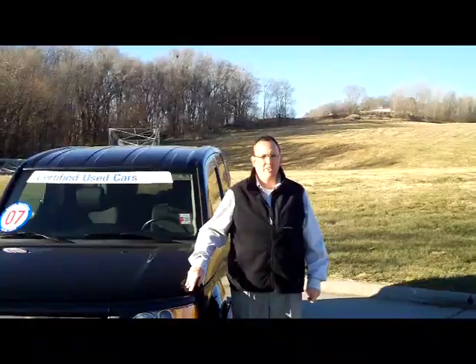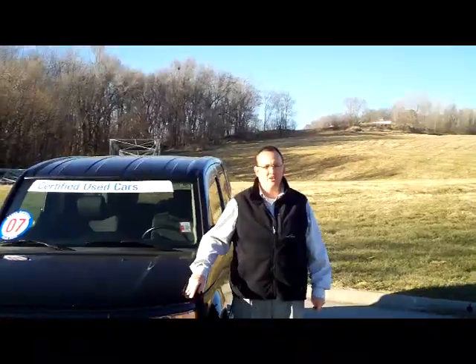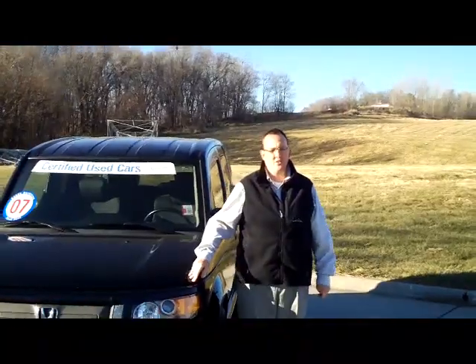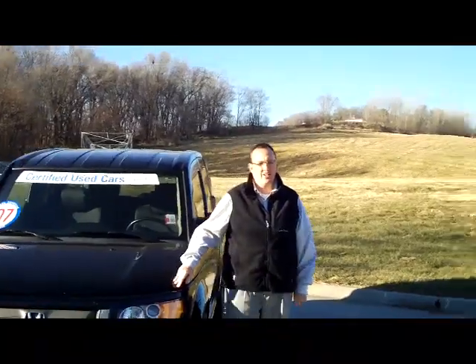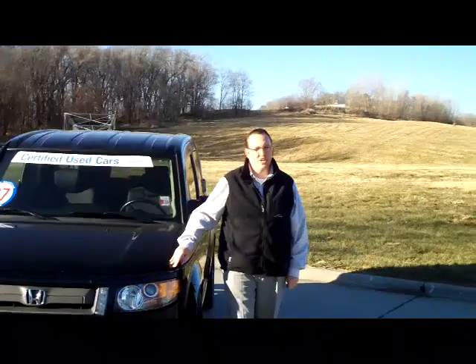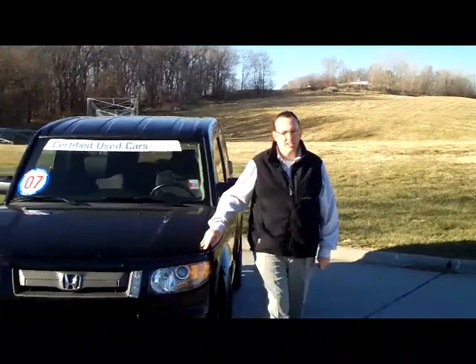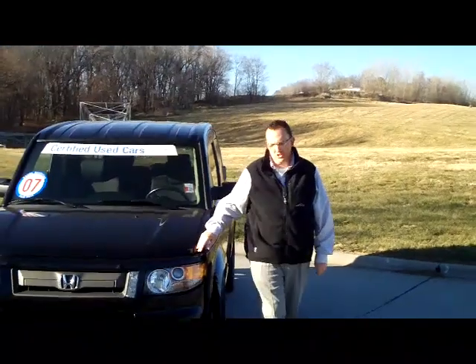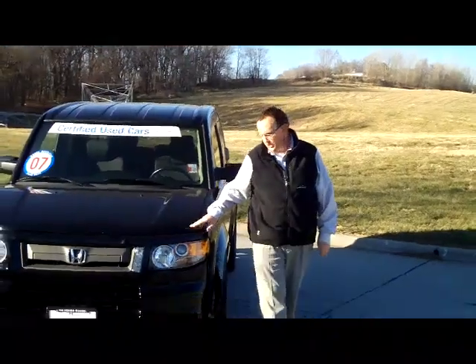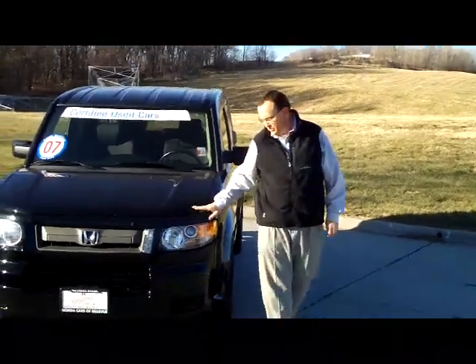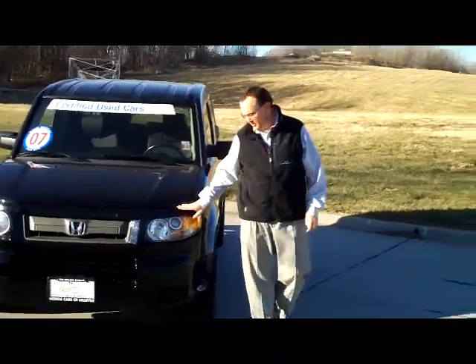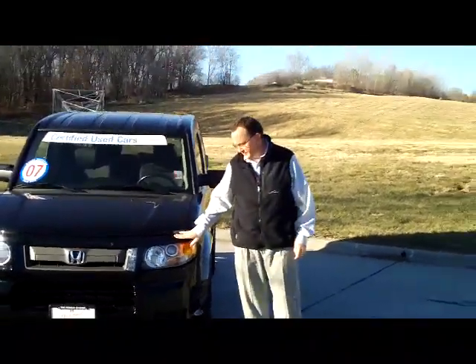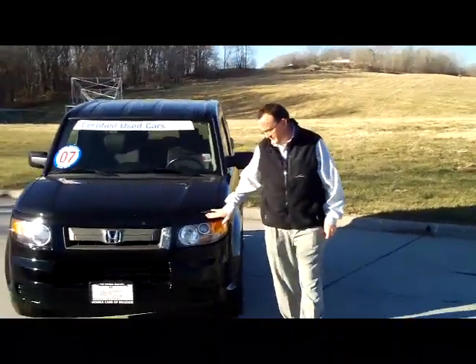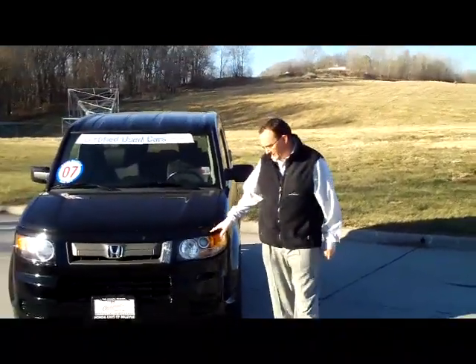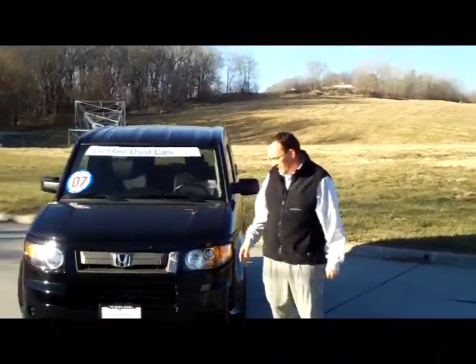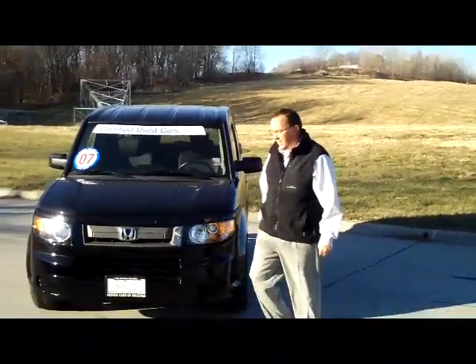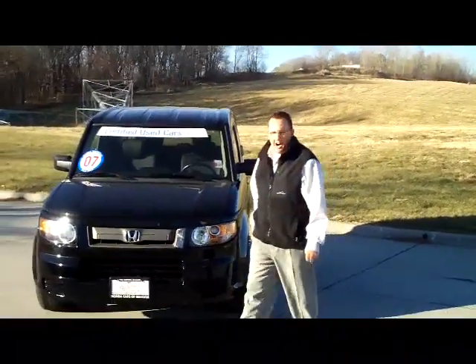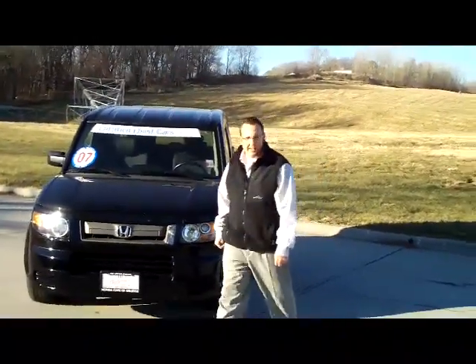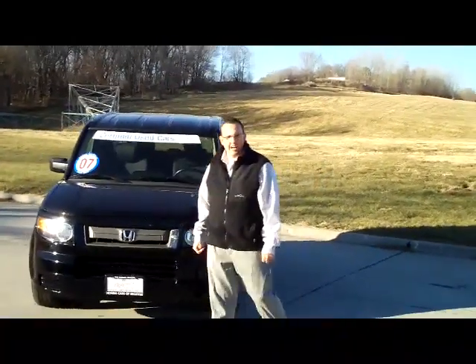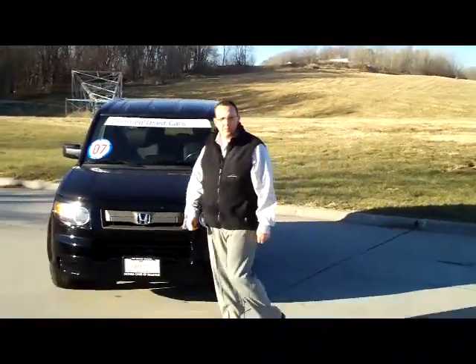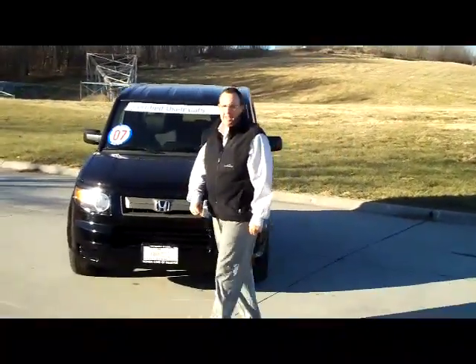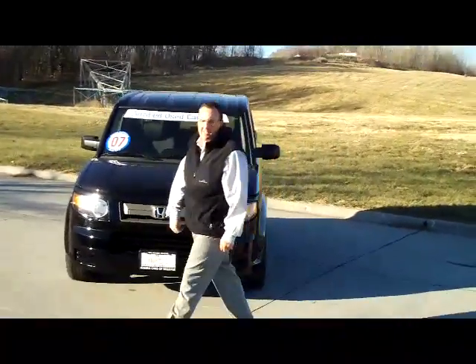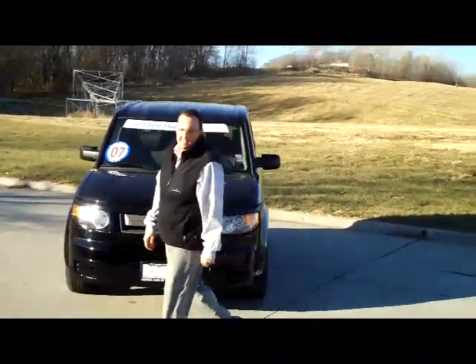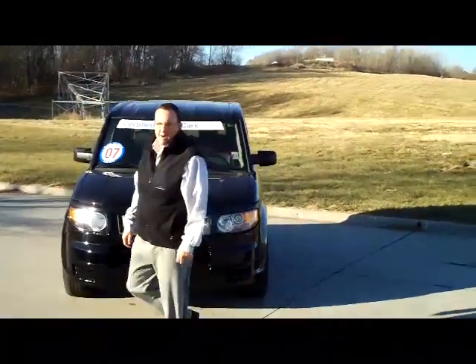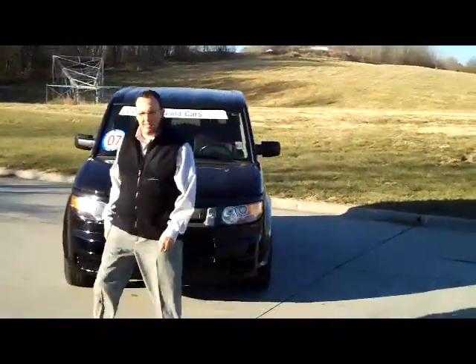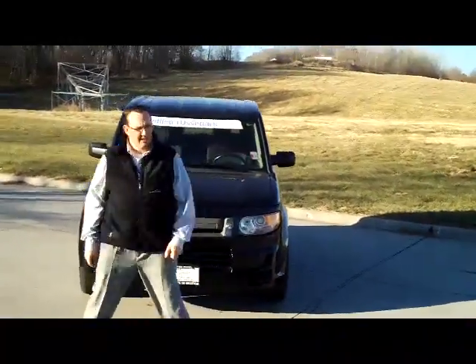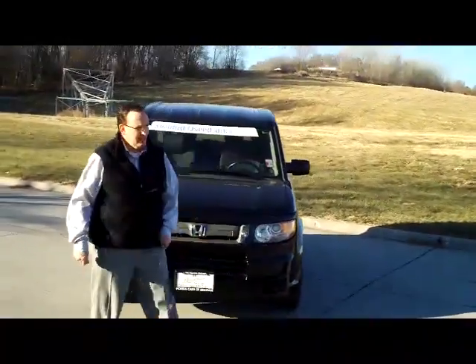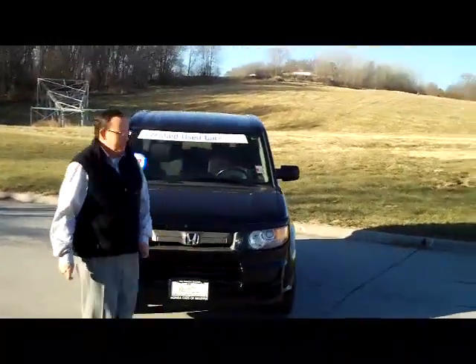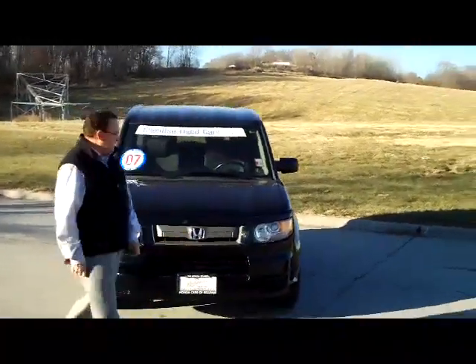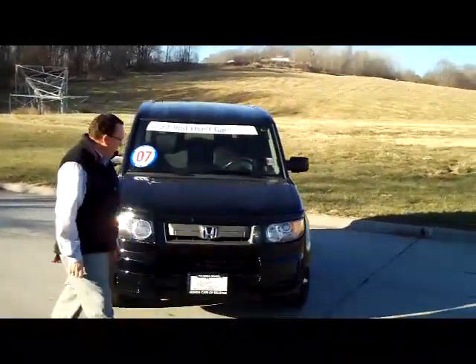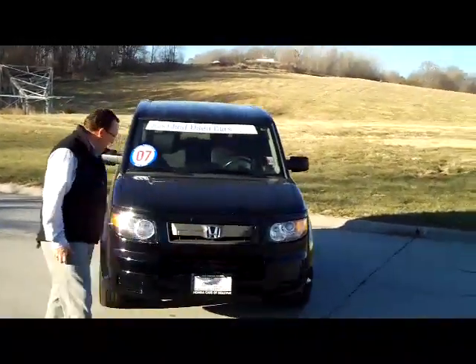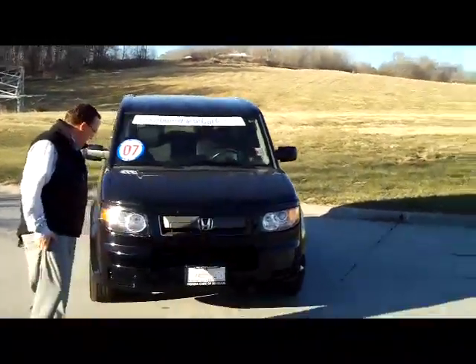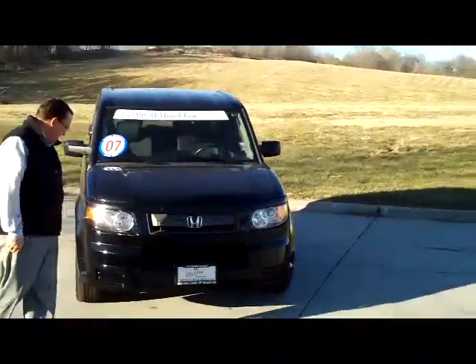I'm Kelly here for Honda Giant, here to show you this 2007 Honda Element SC model. It's a sport edition.